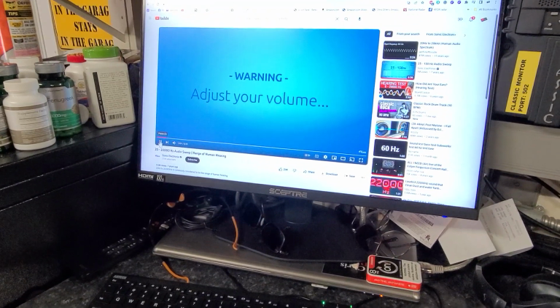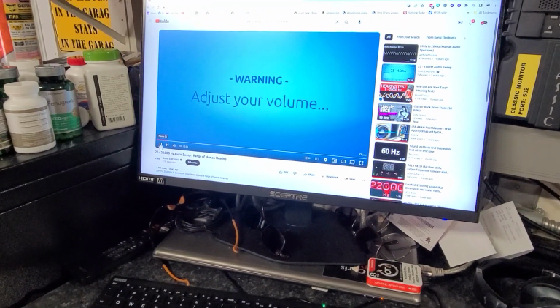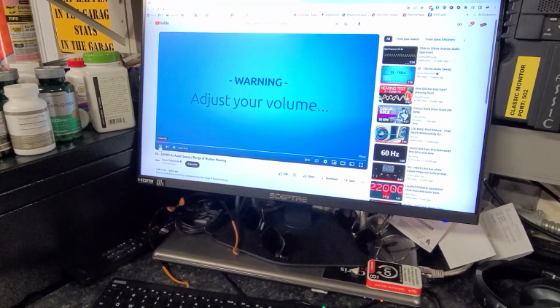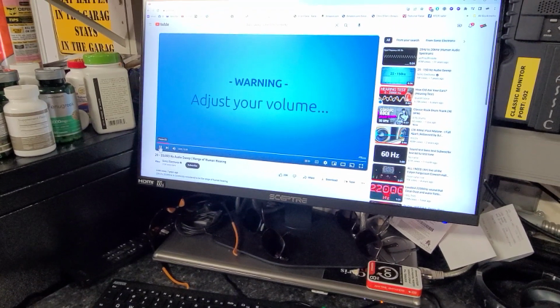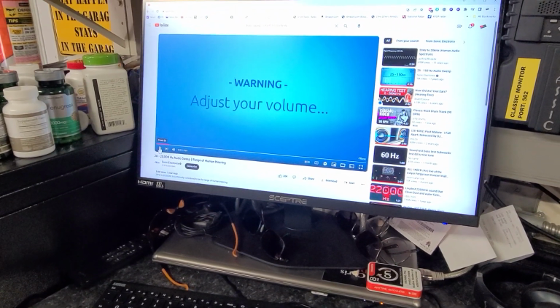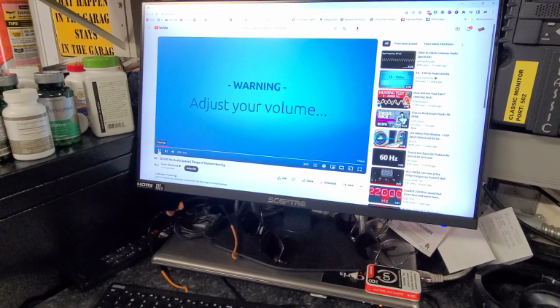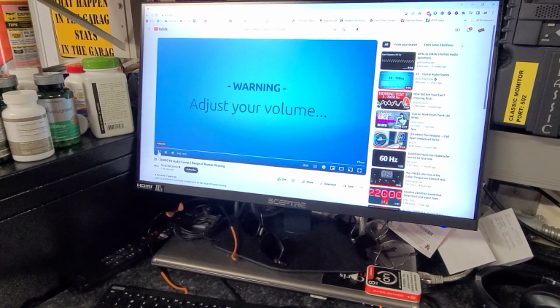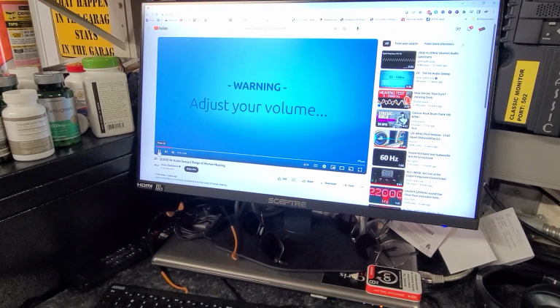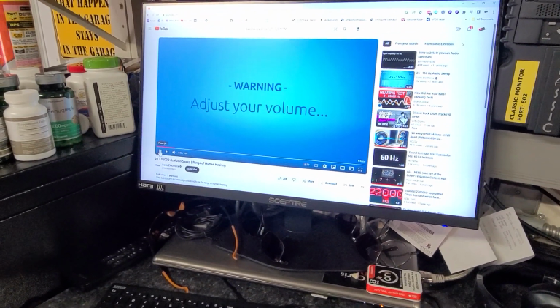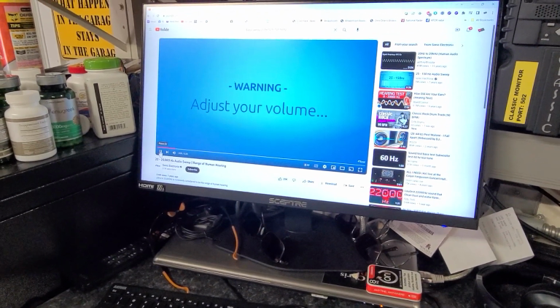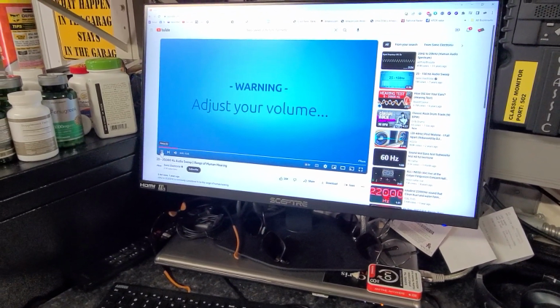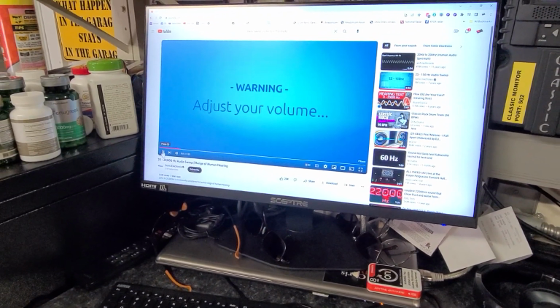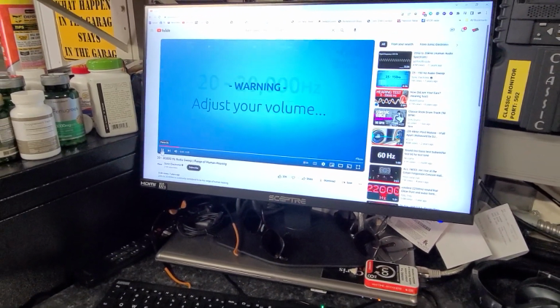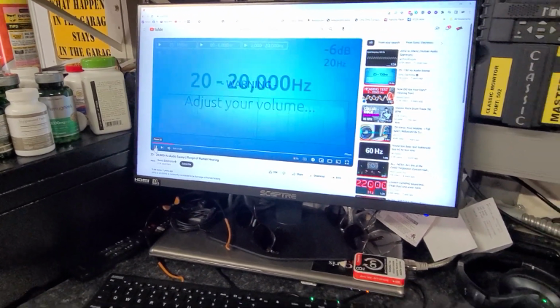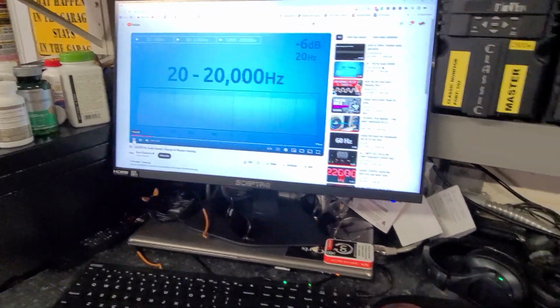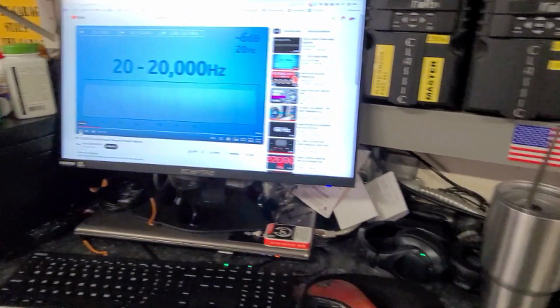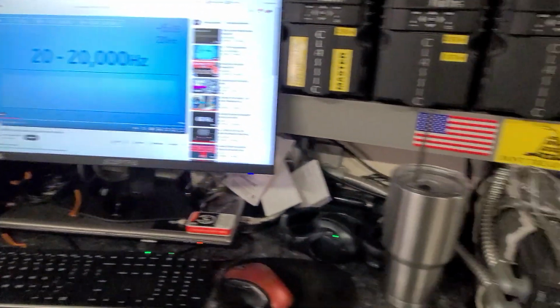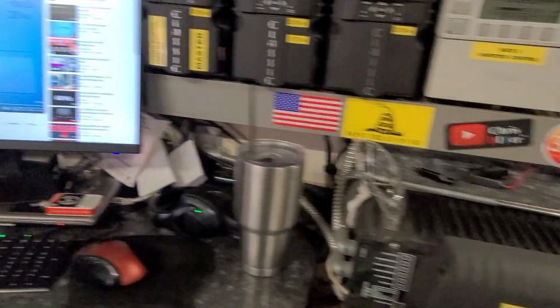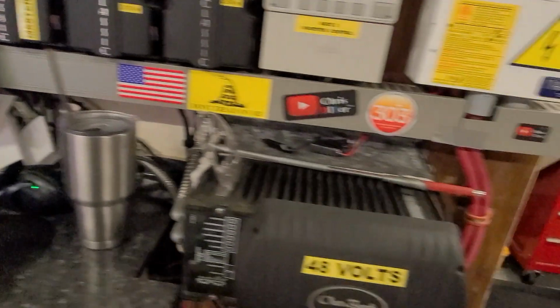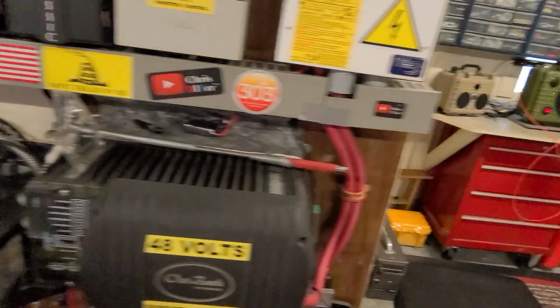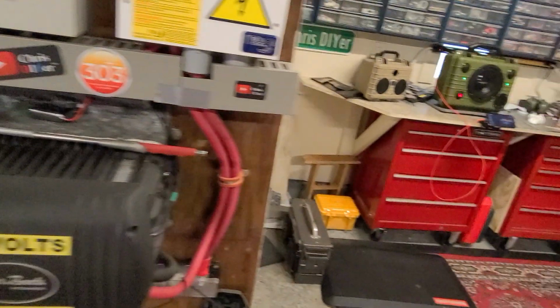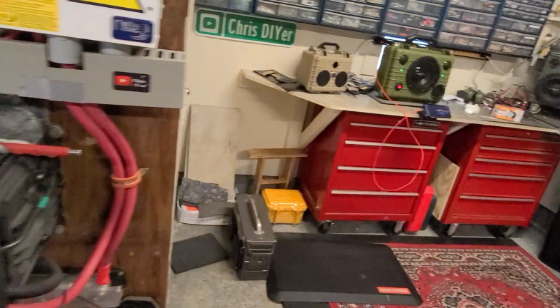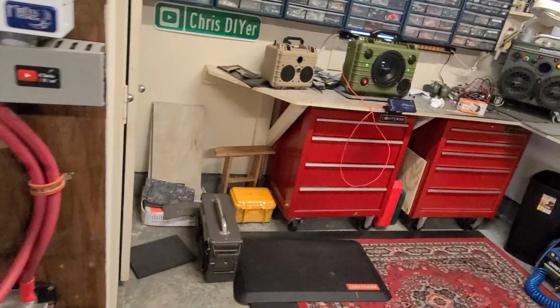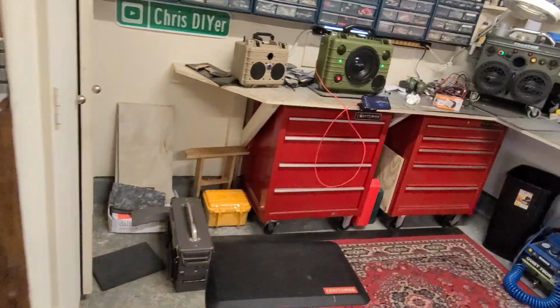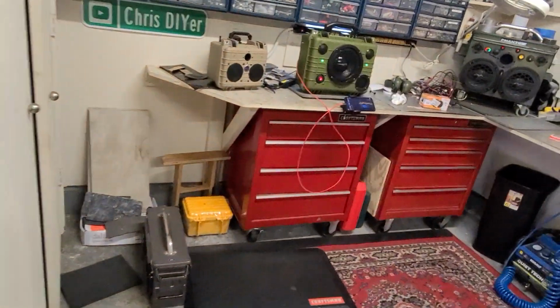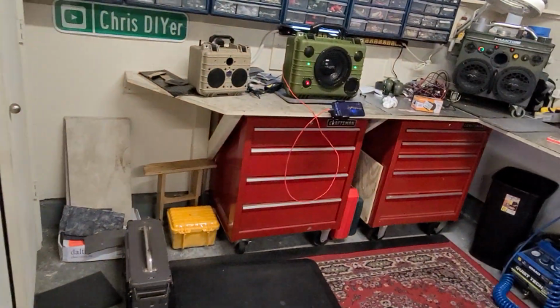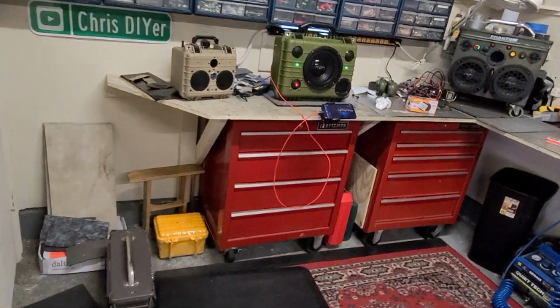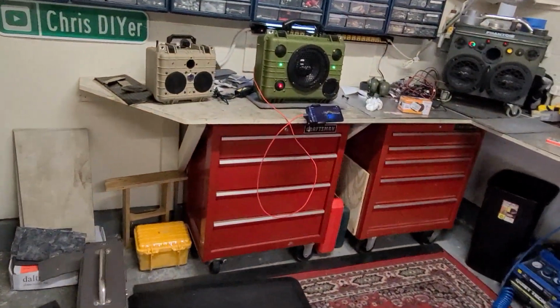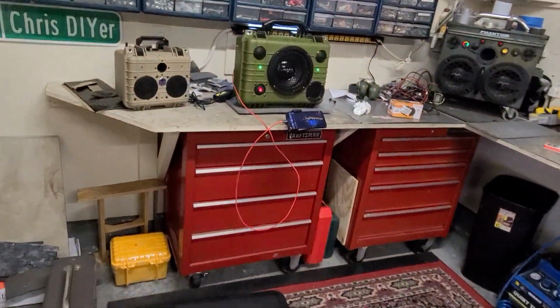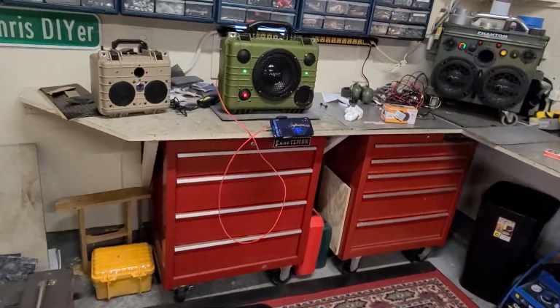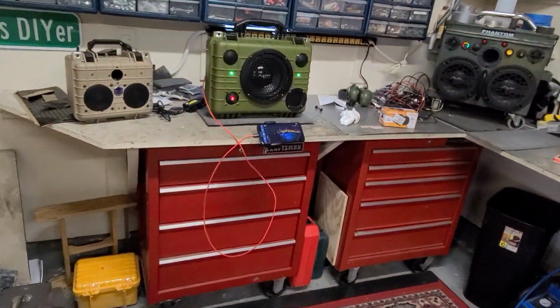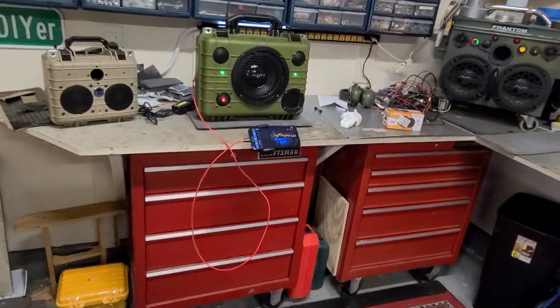Alright, let's do a 20 to 20,000 Hertz test tone of this new build and I'll show you what it can do.